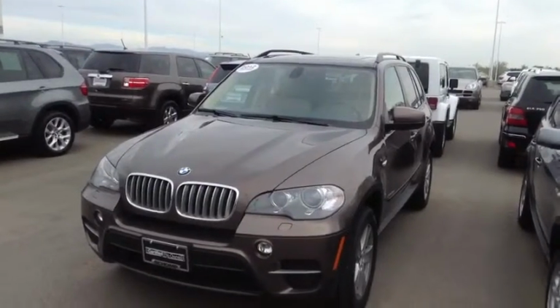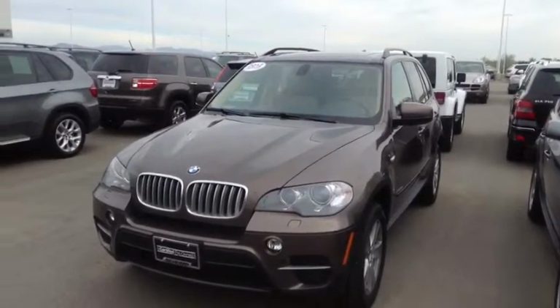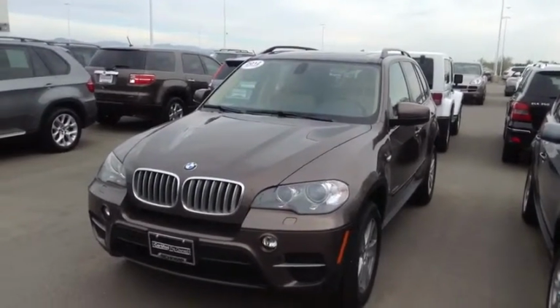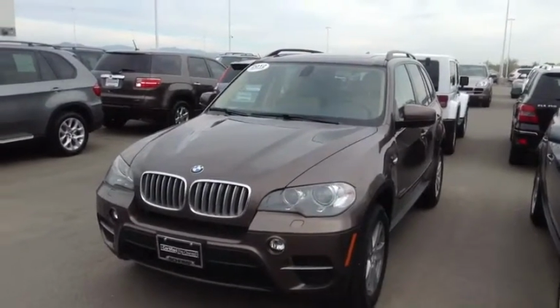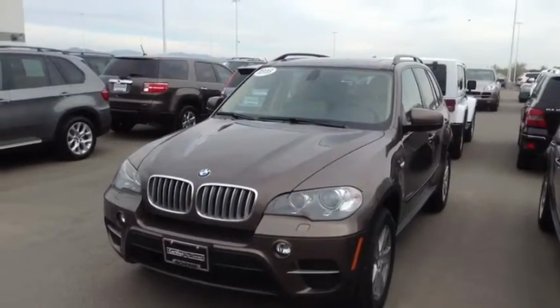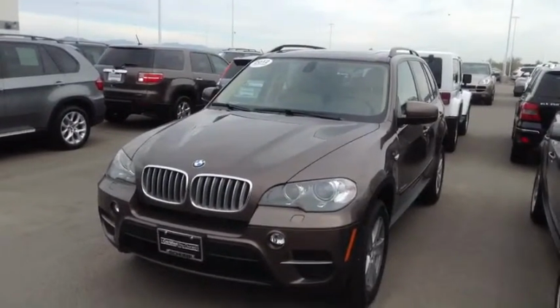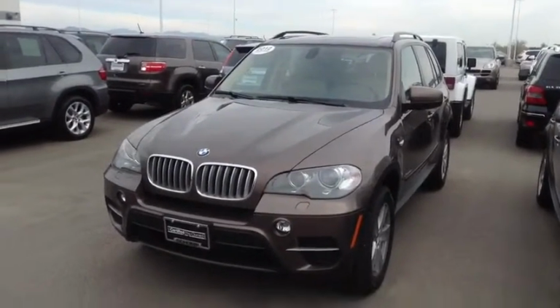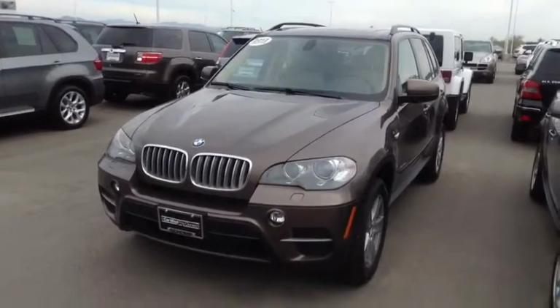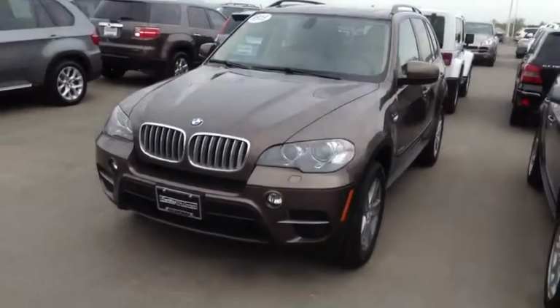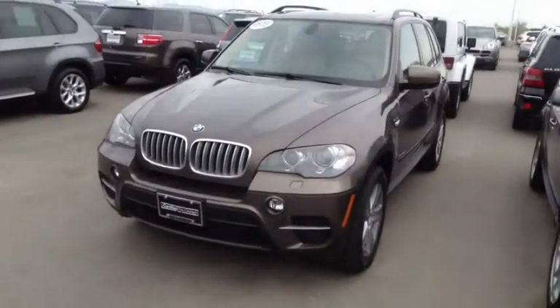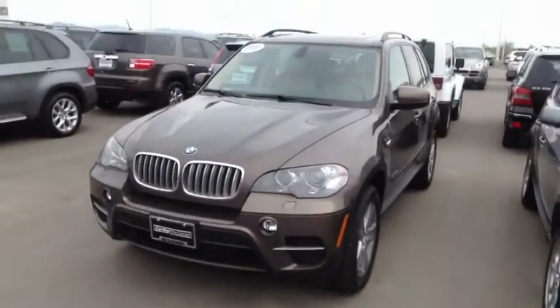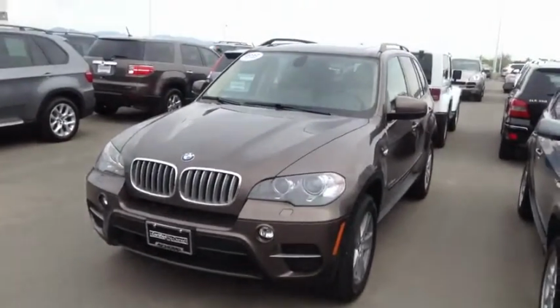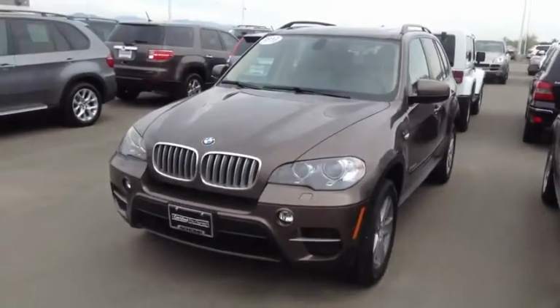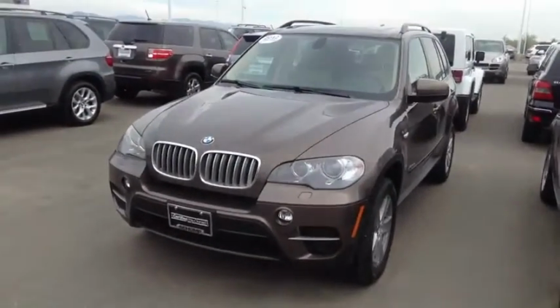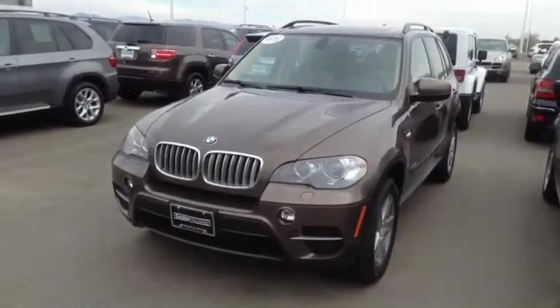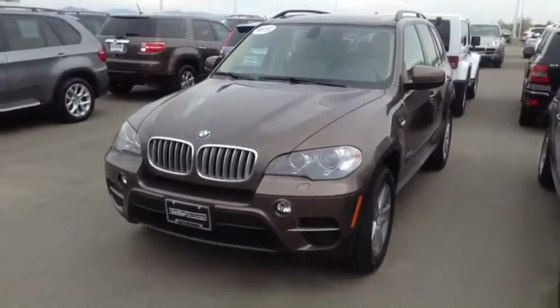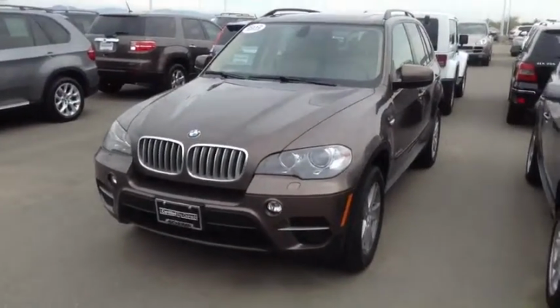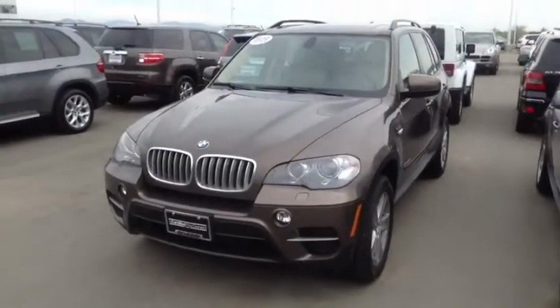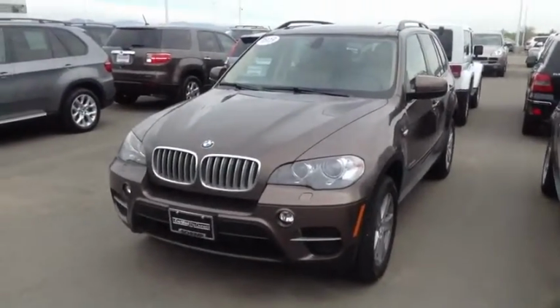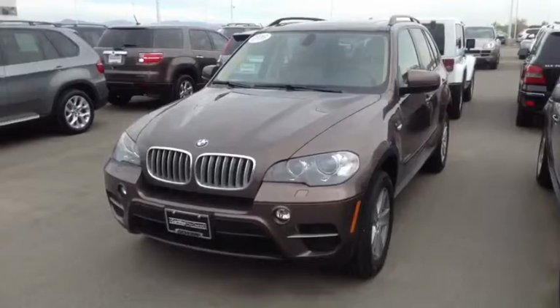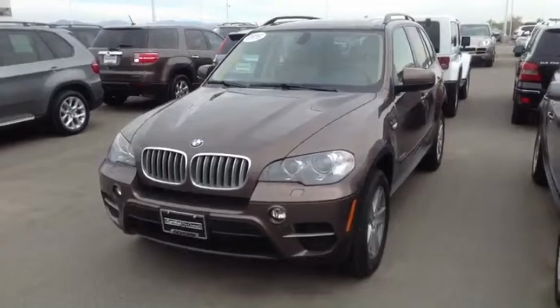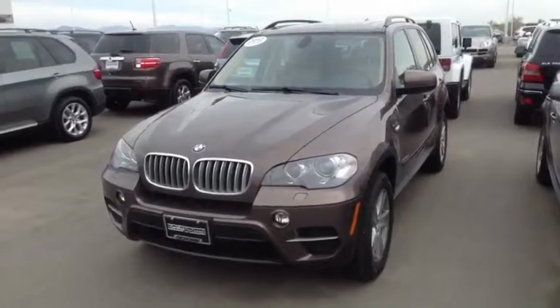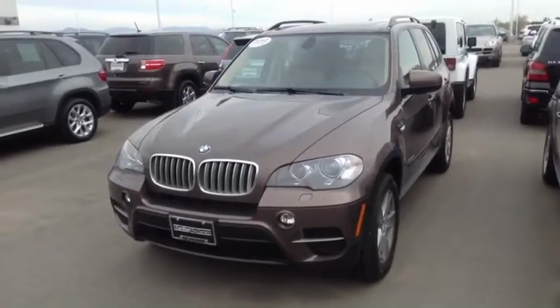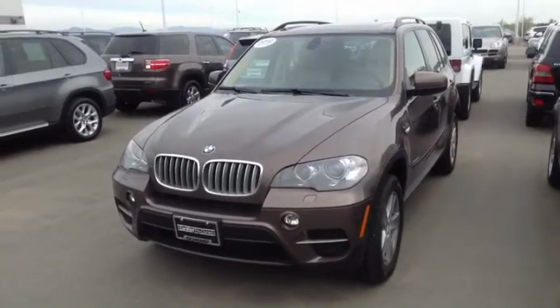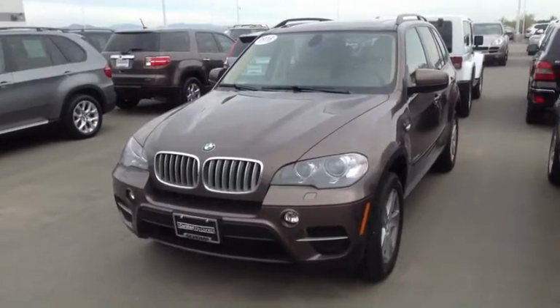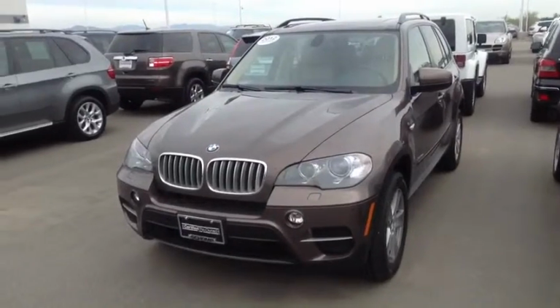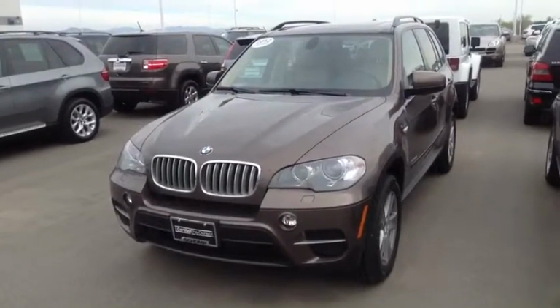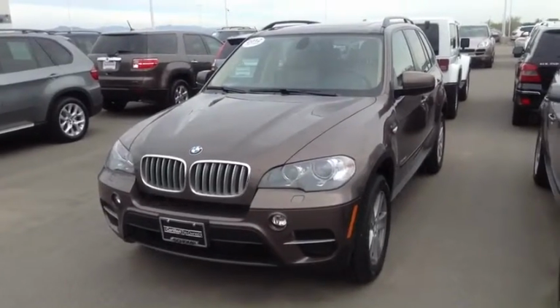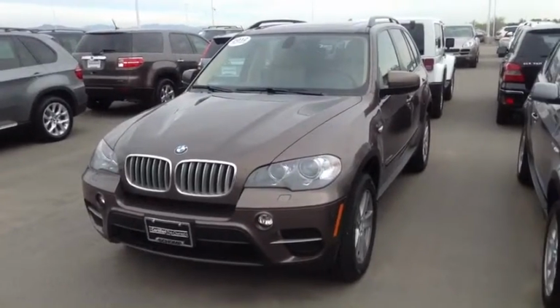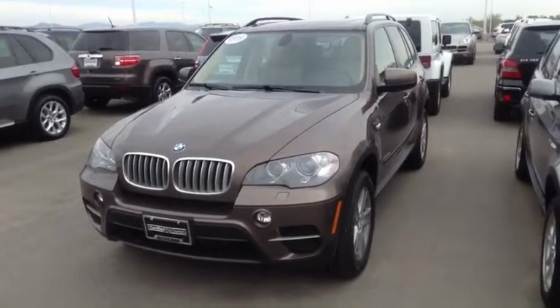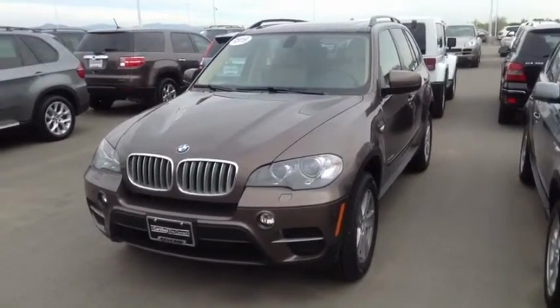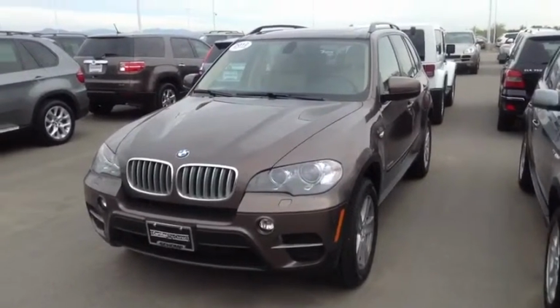Hi Patricia, it's Pat Harman at Chant BMW. I know you were working with Travis, but he's not in yet this morning.